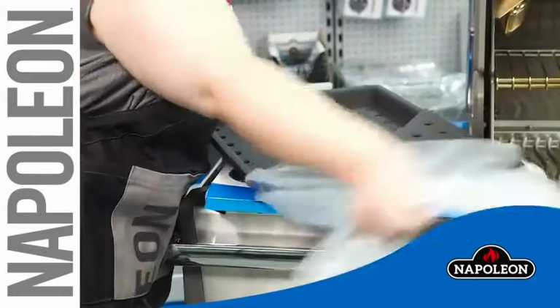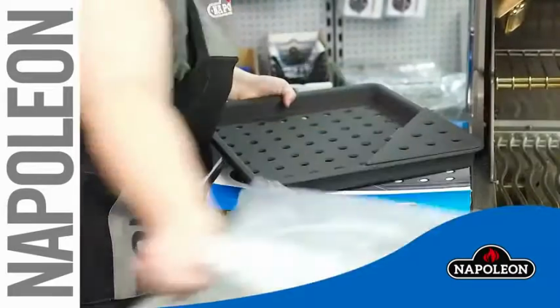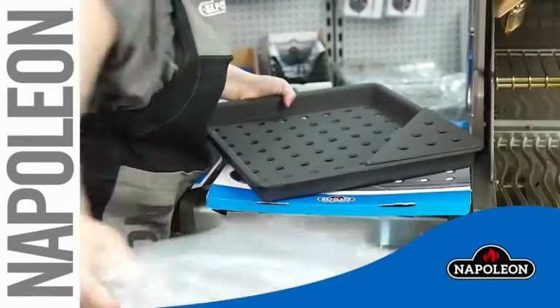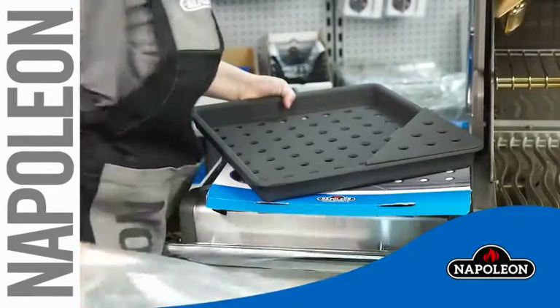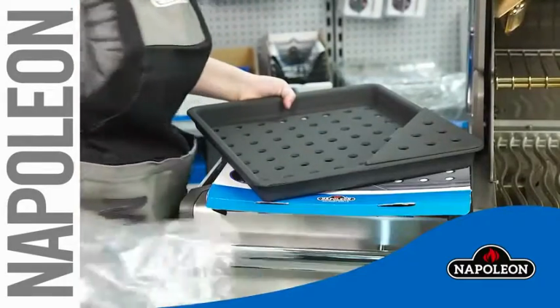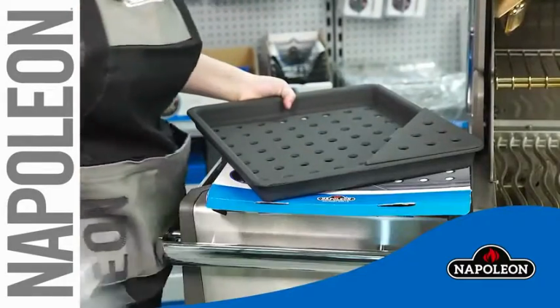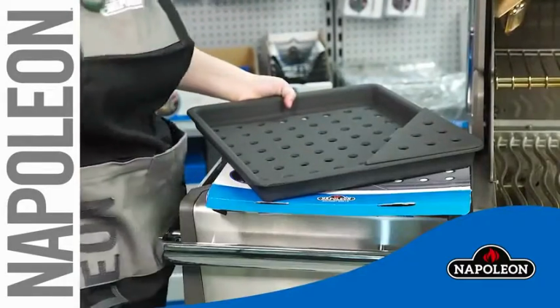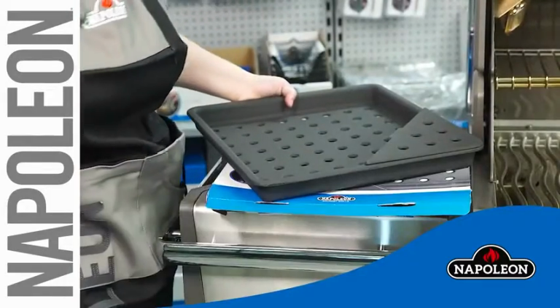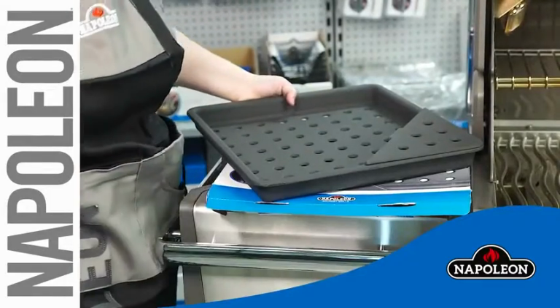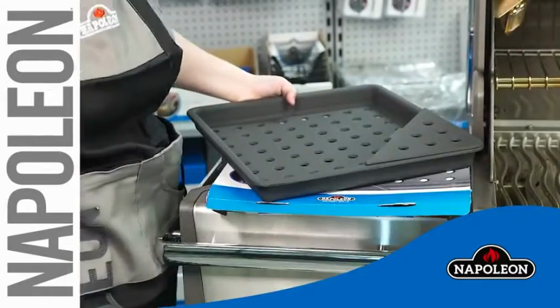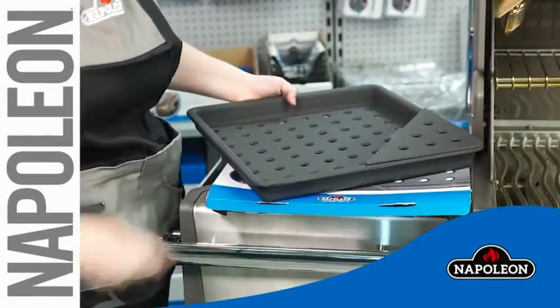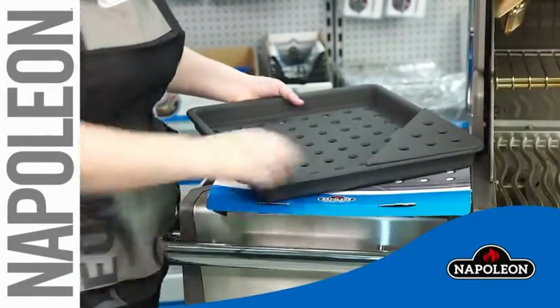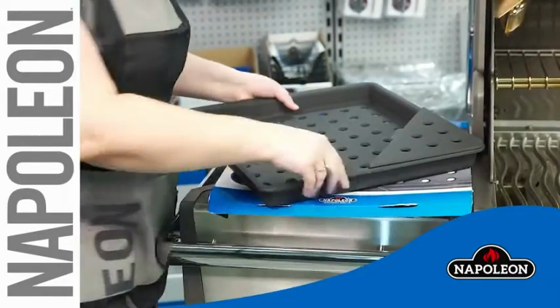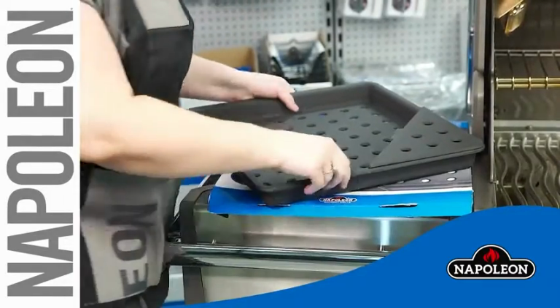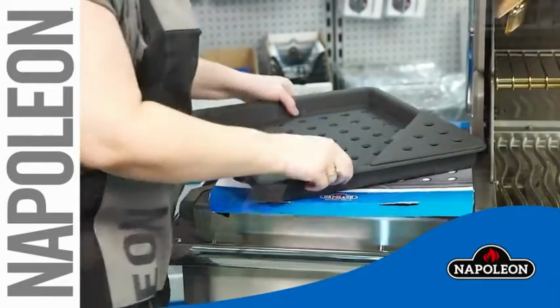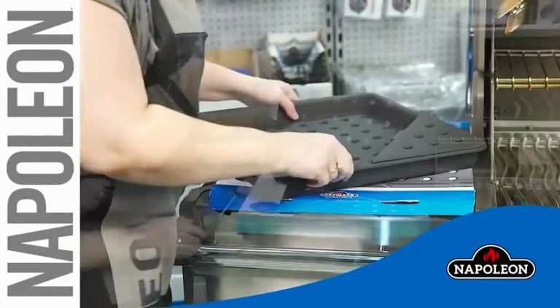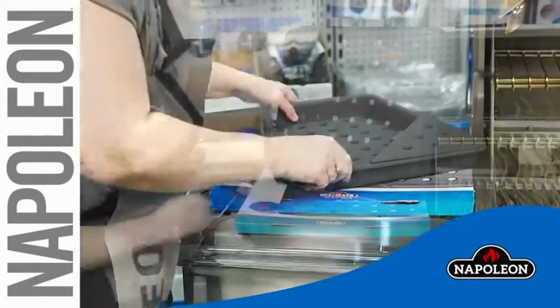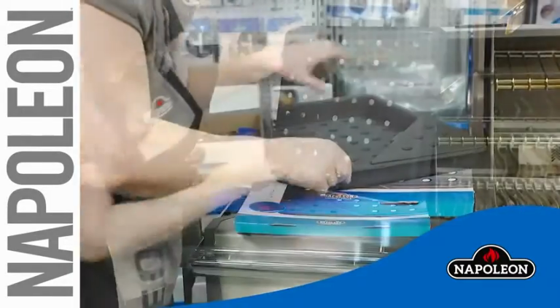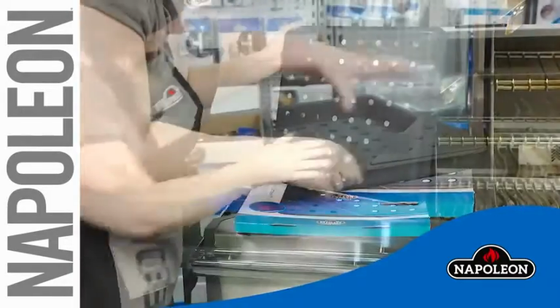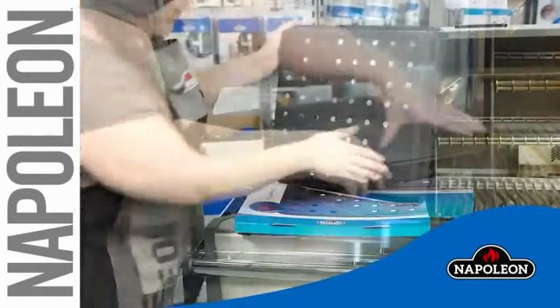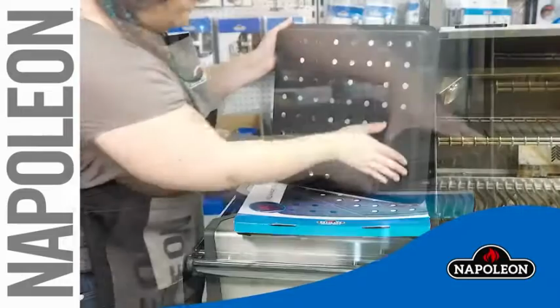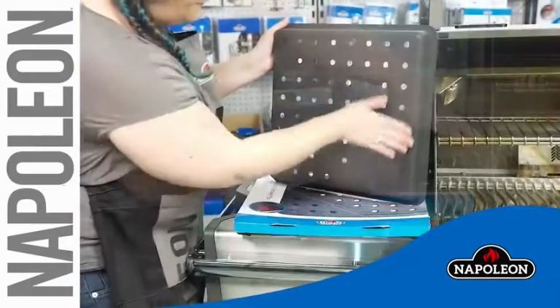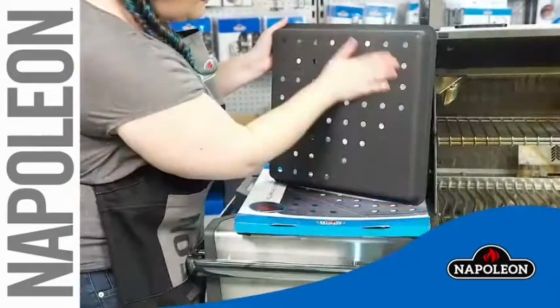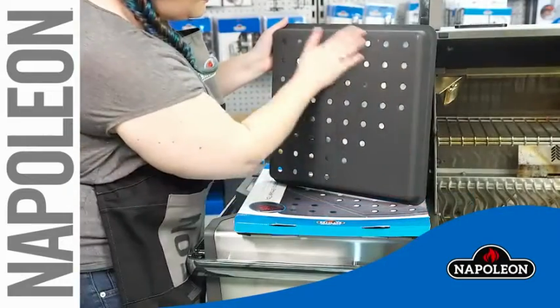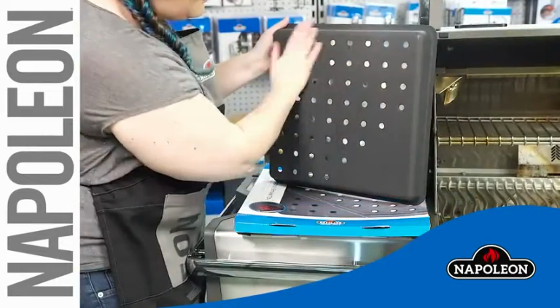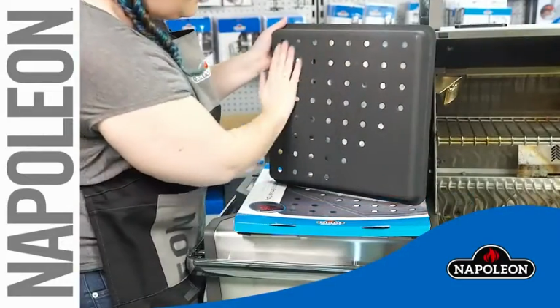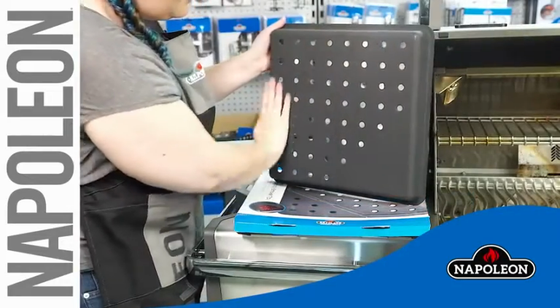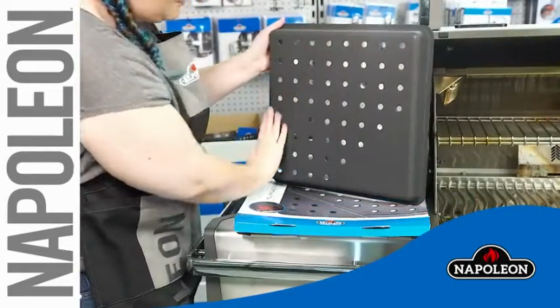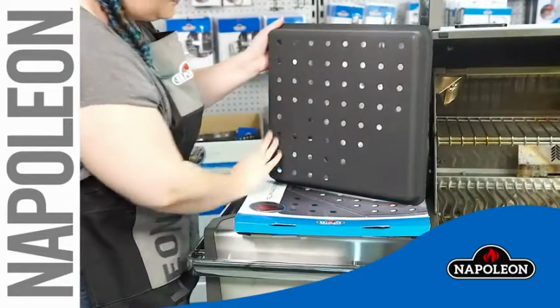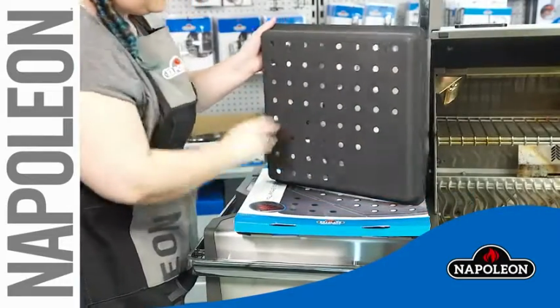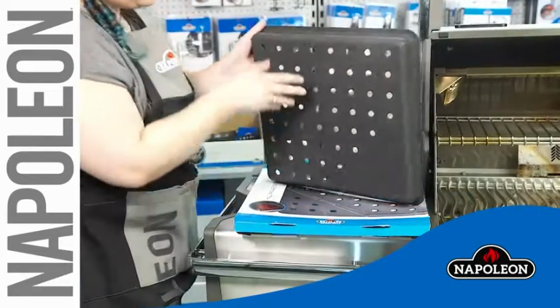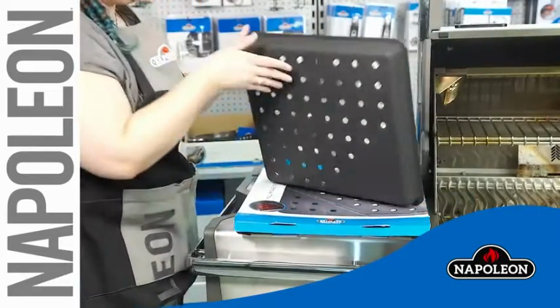Remove the charcoal tray from the package and inspect for damage.